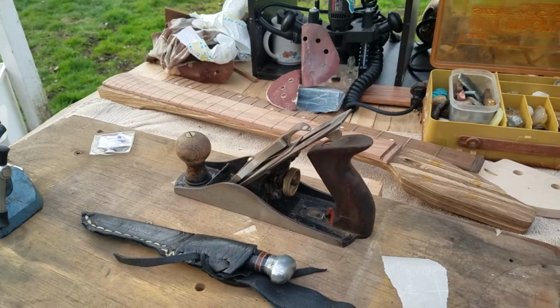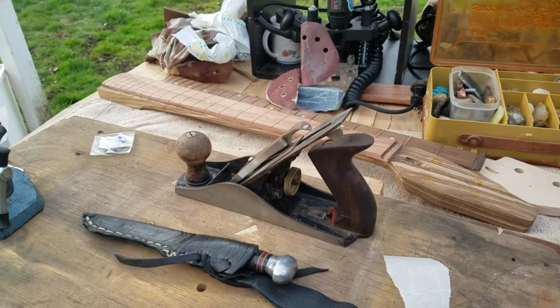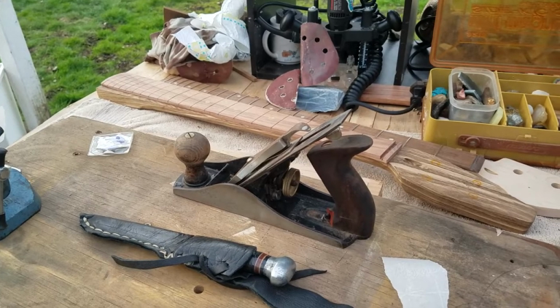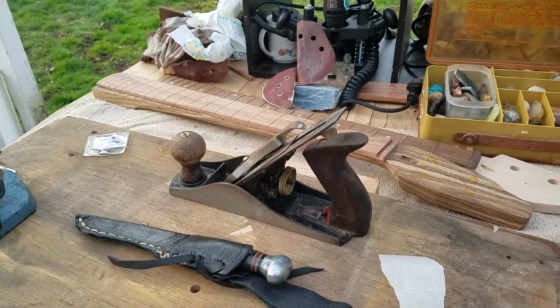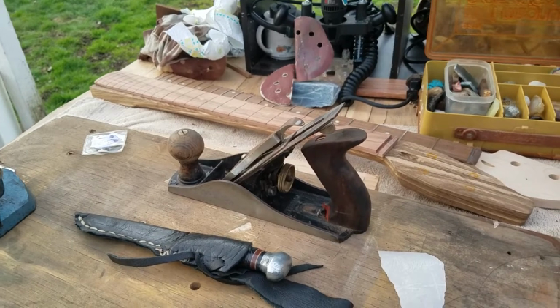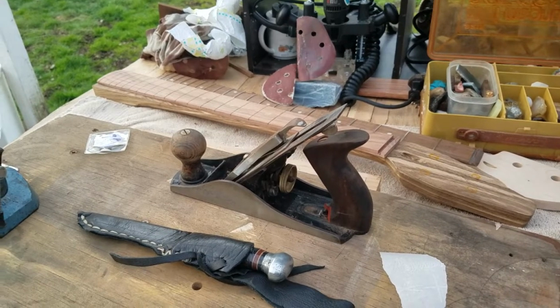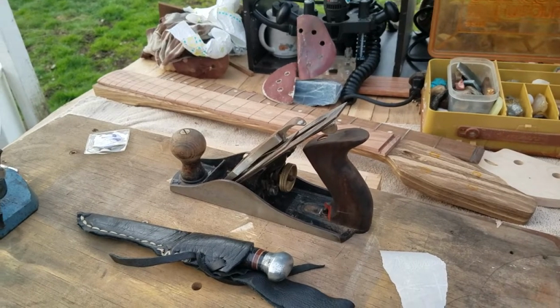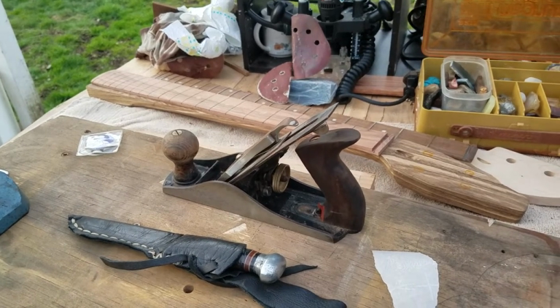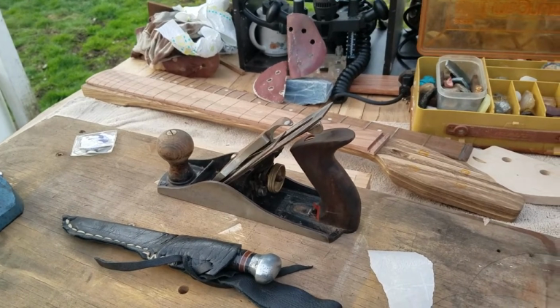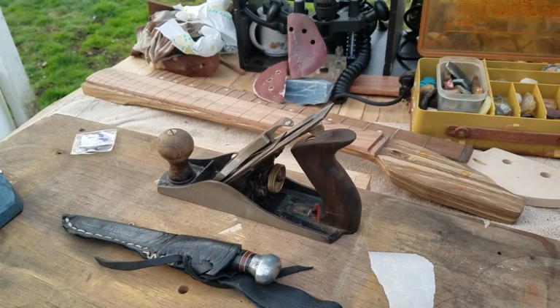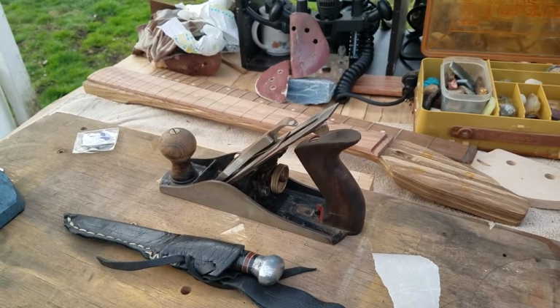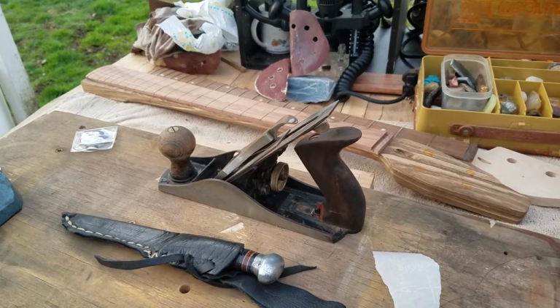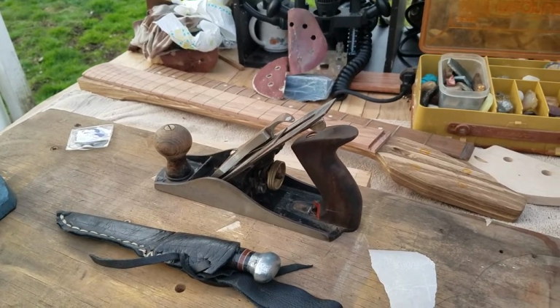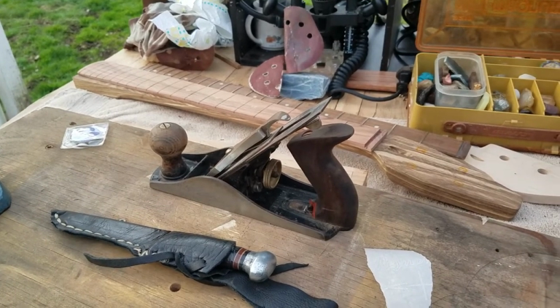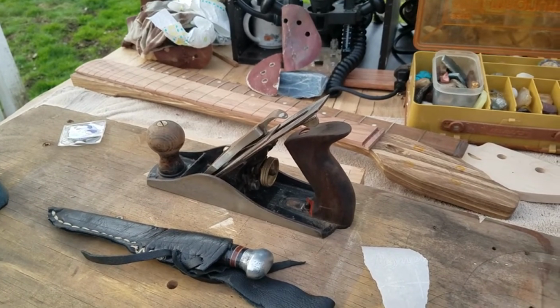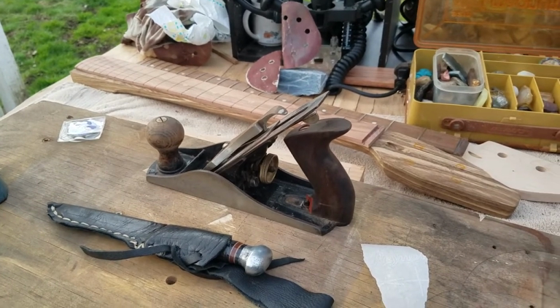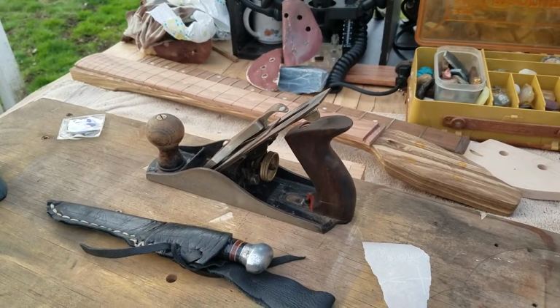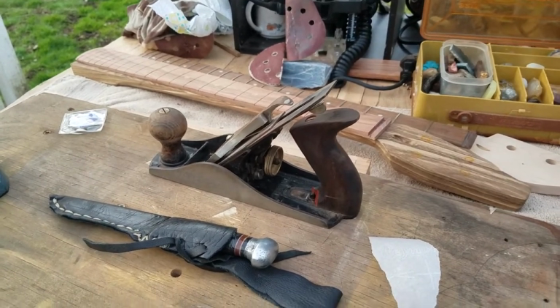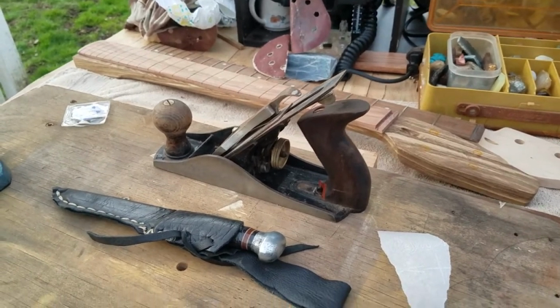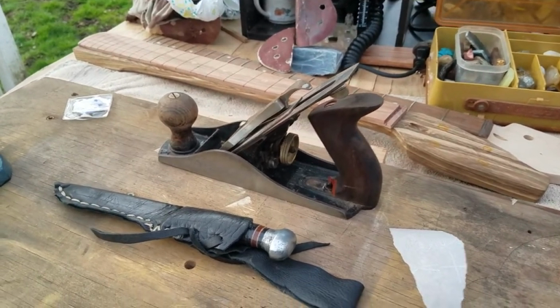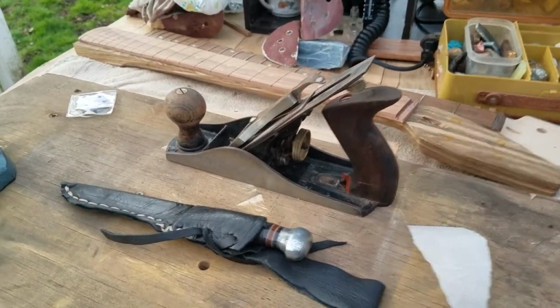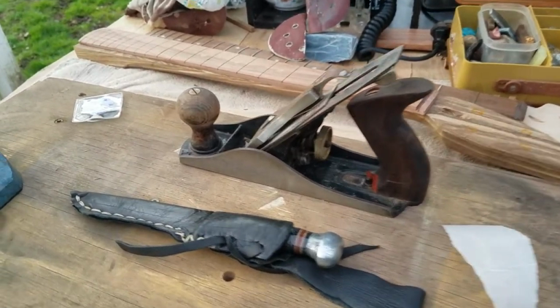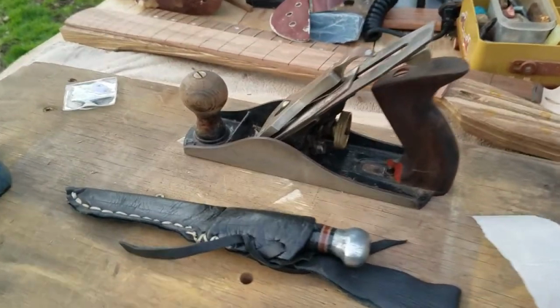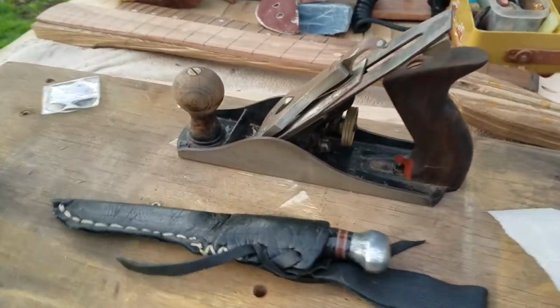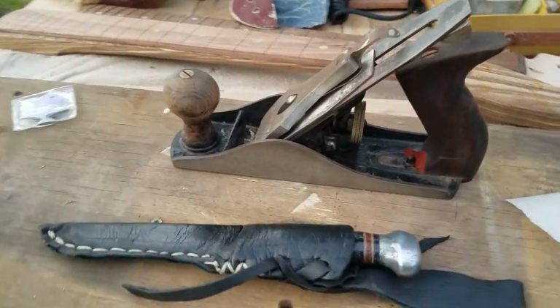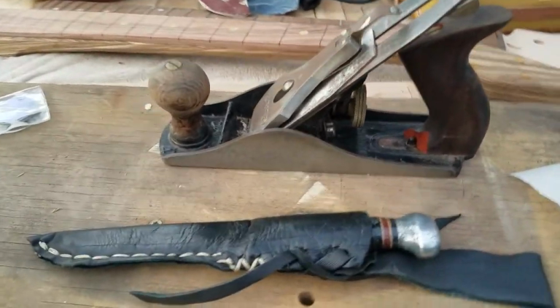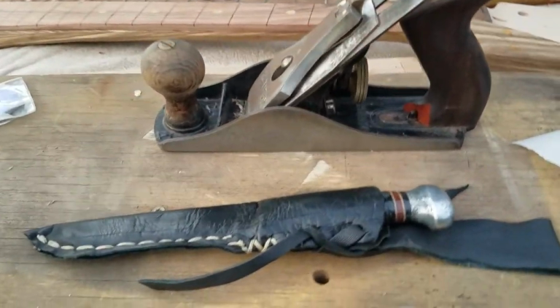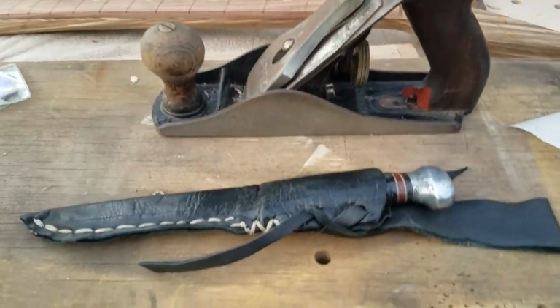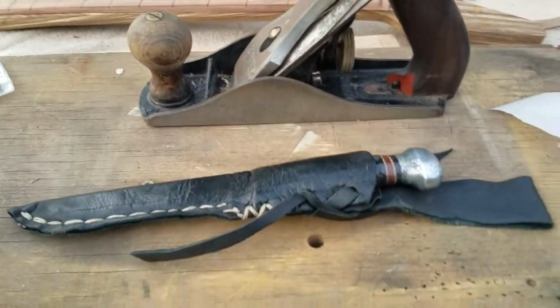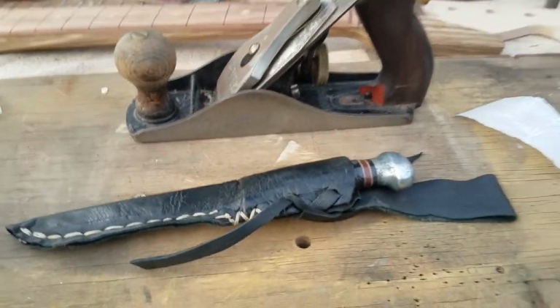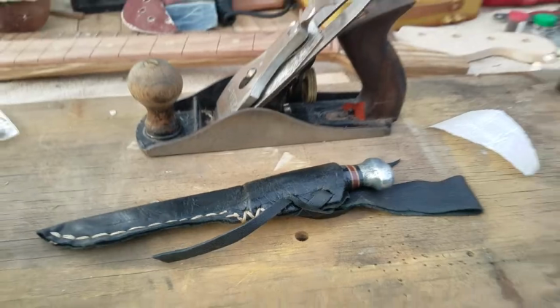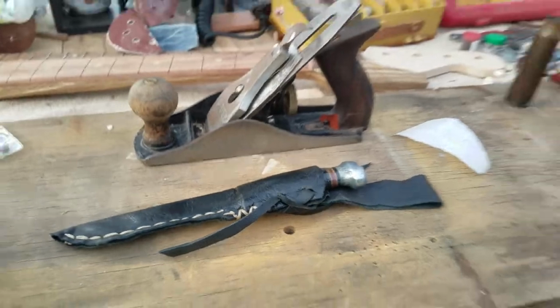Alright, I'm off to make a traditional Japanese sword. I'll see you in two years.